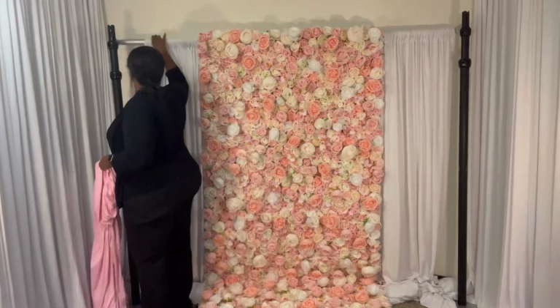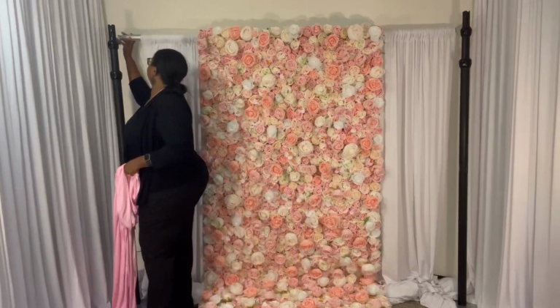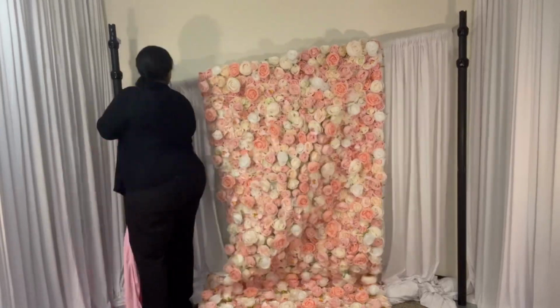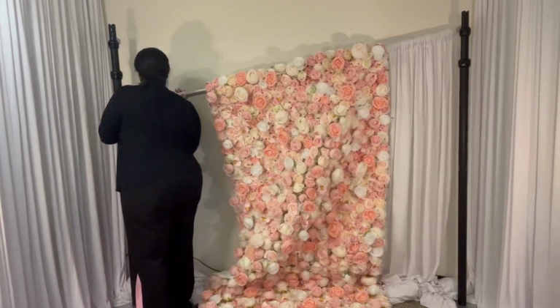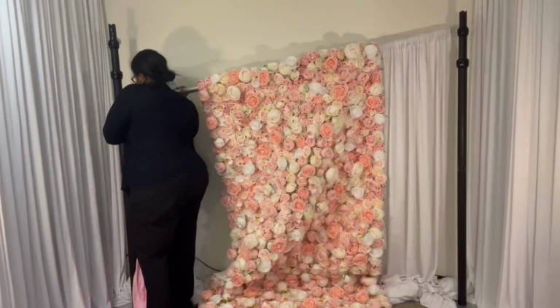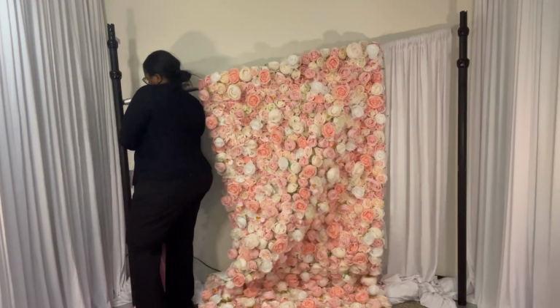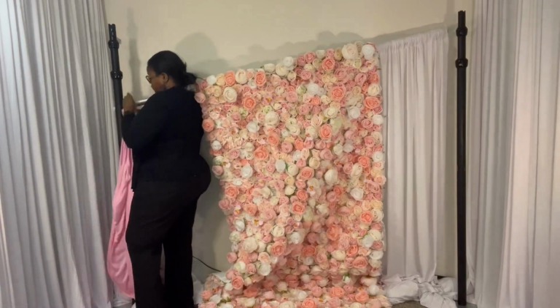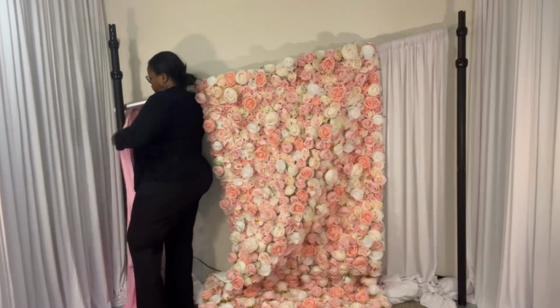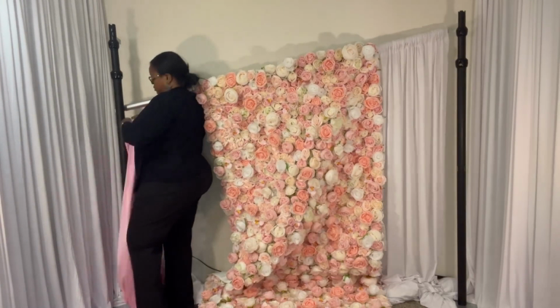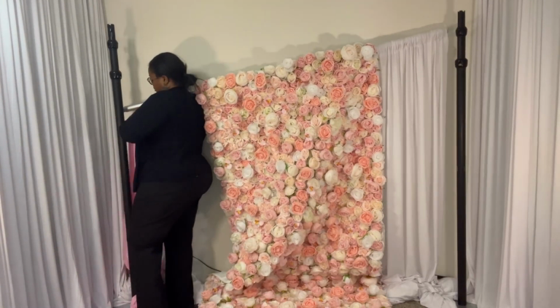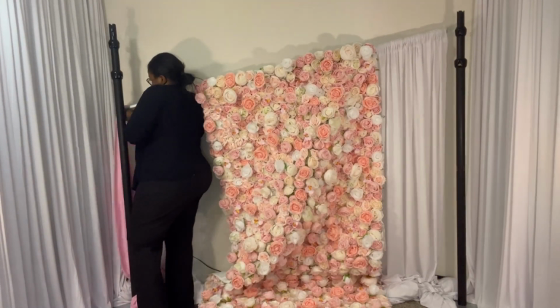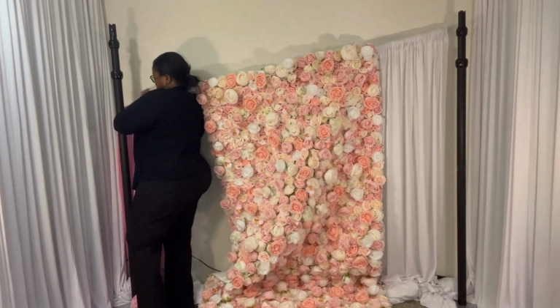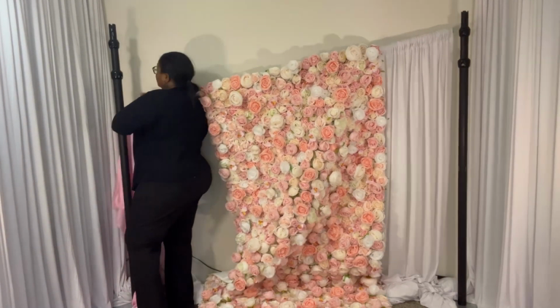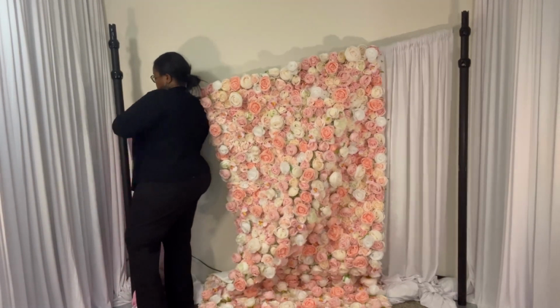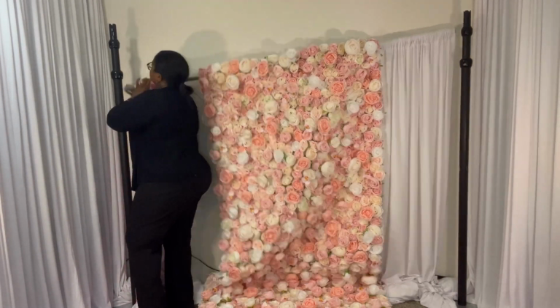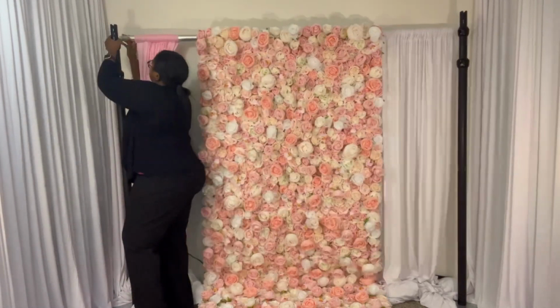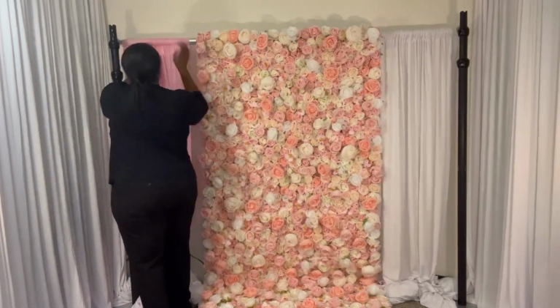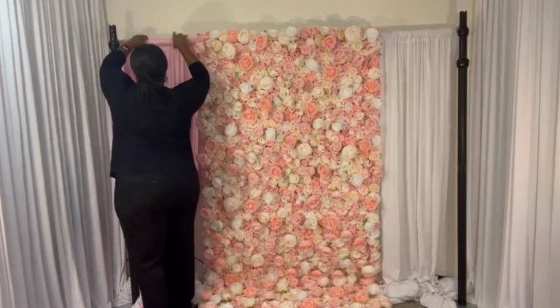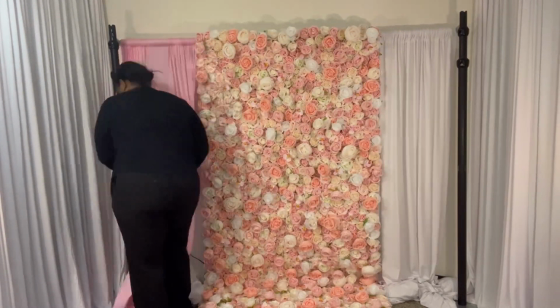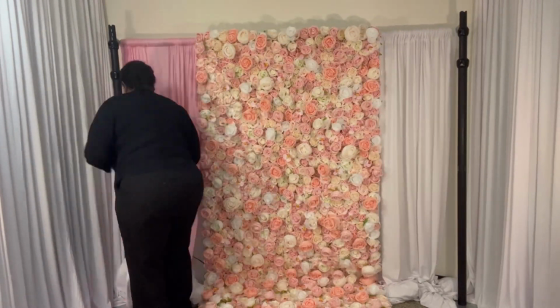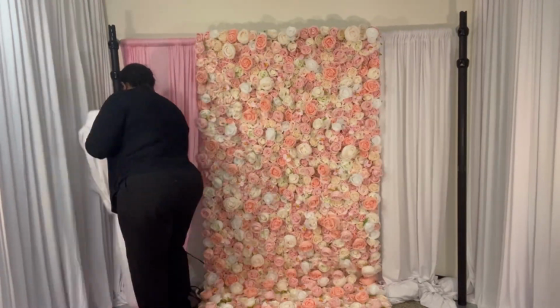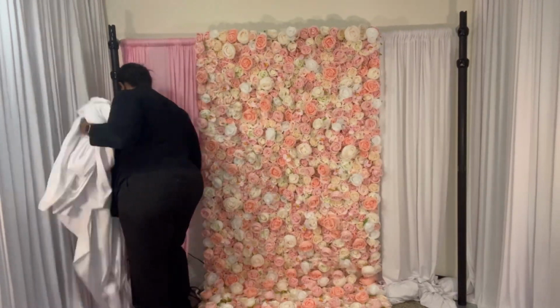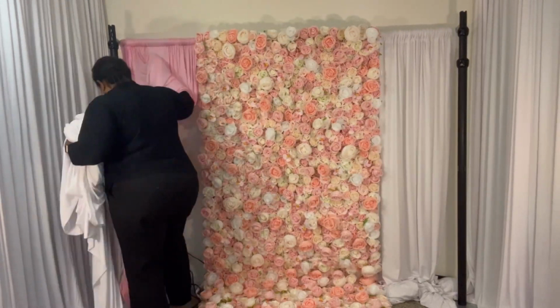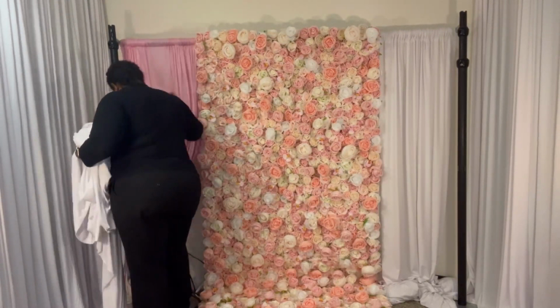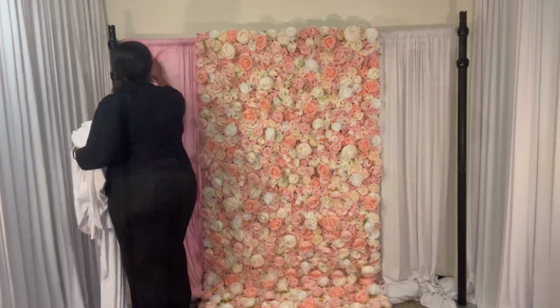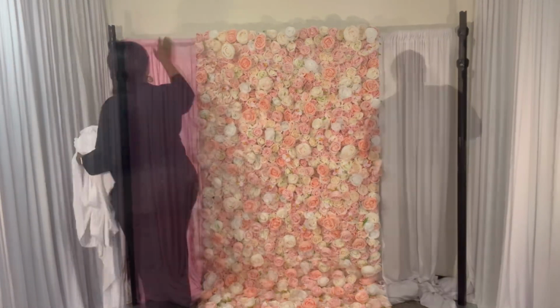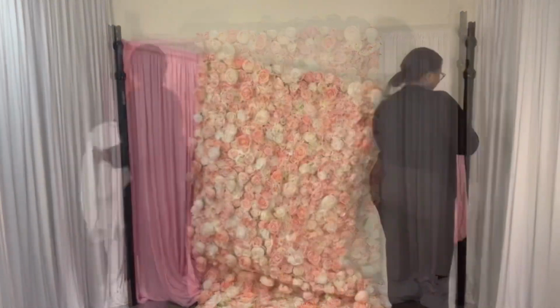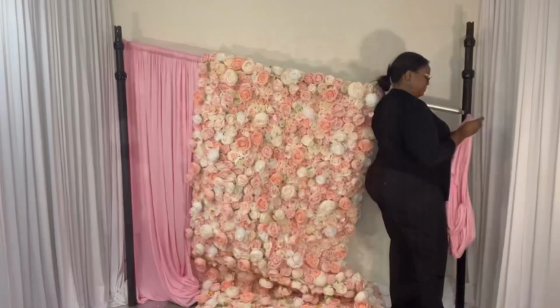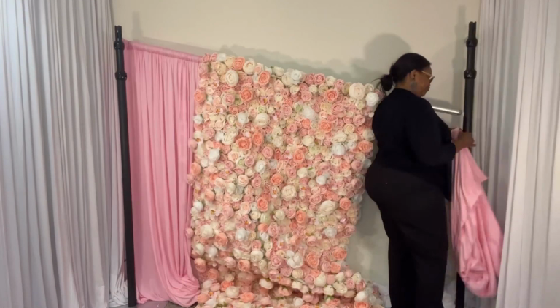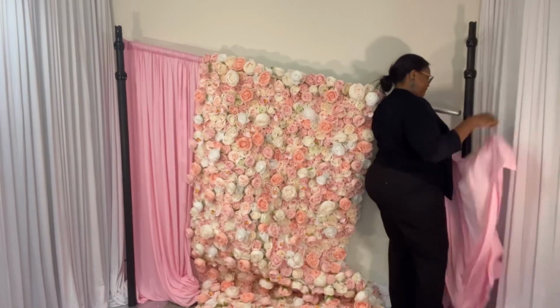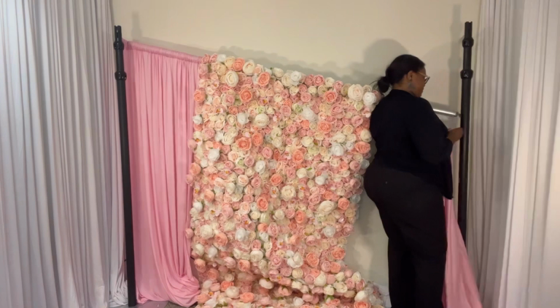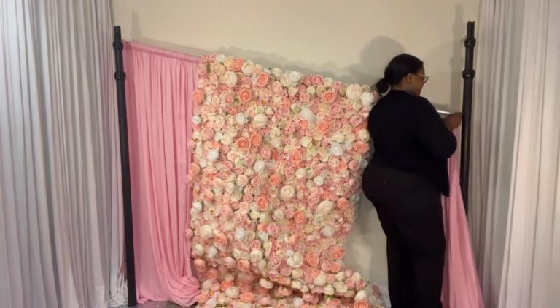Hi, welcome to my channel. My name is Roshonda King. Thank you so much for joining me today.